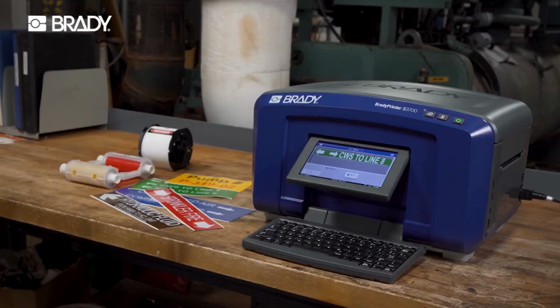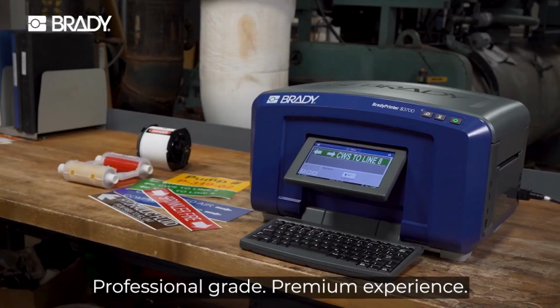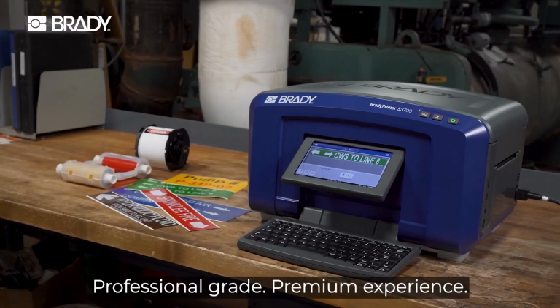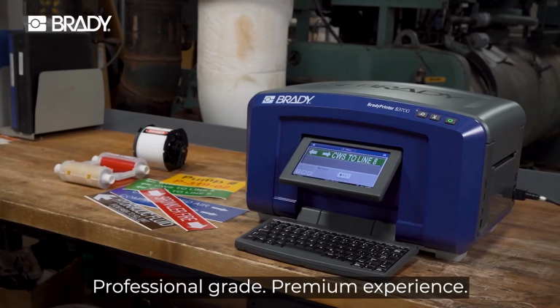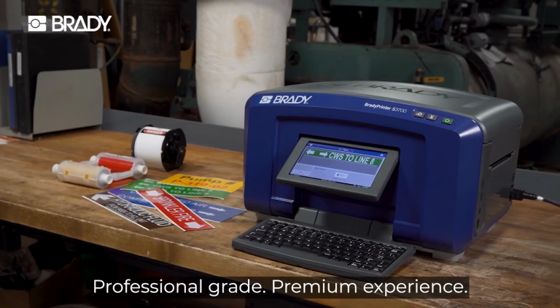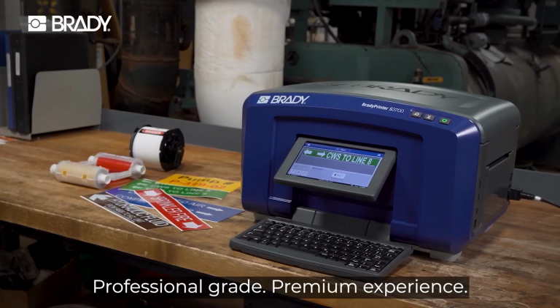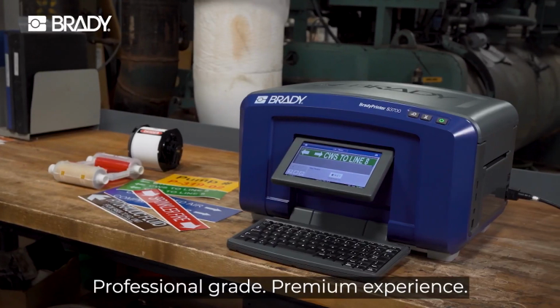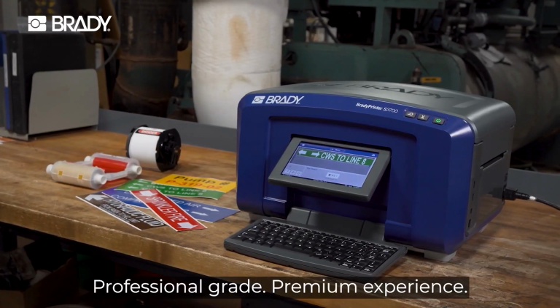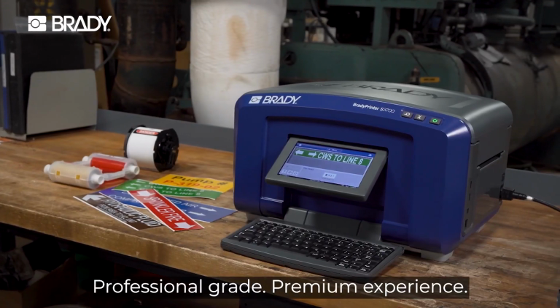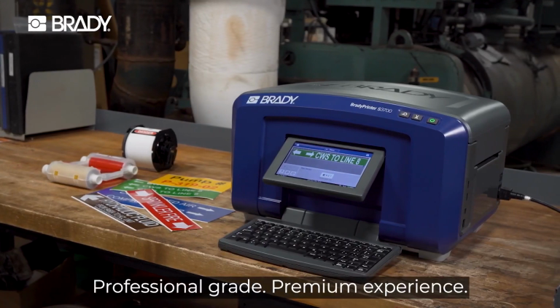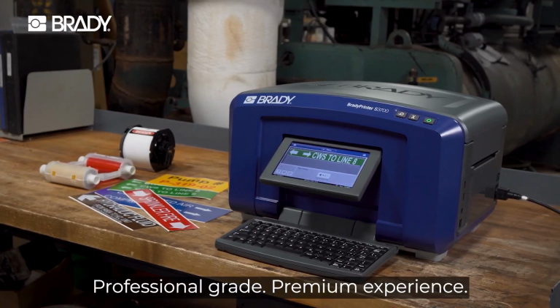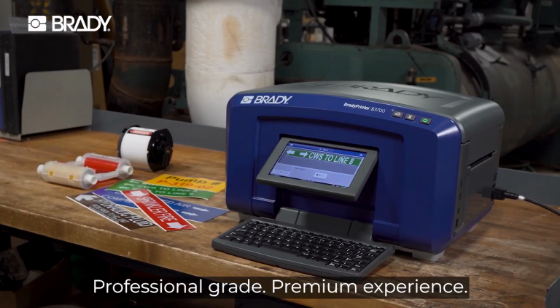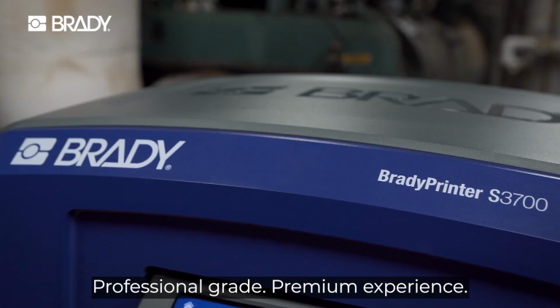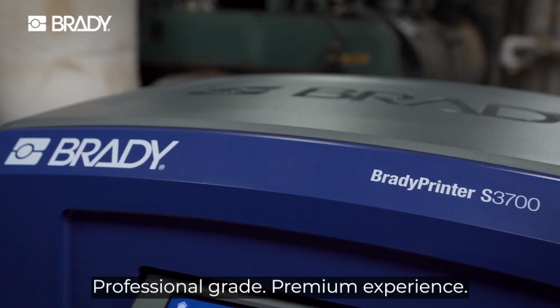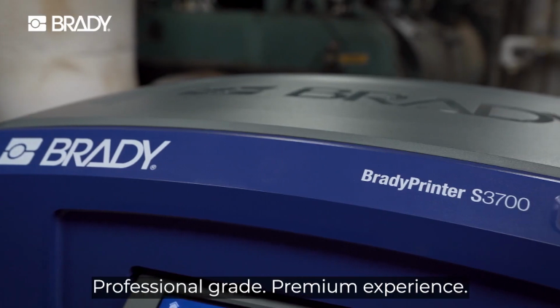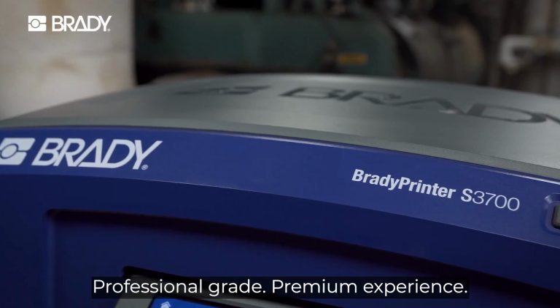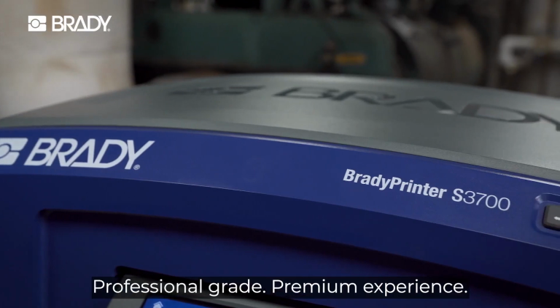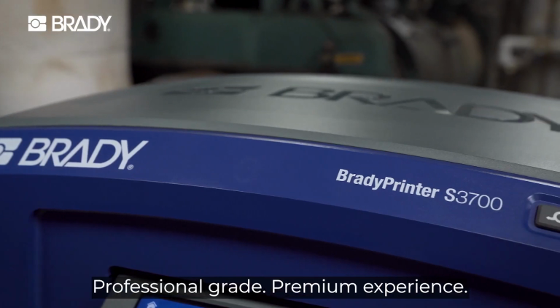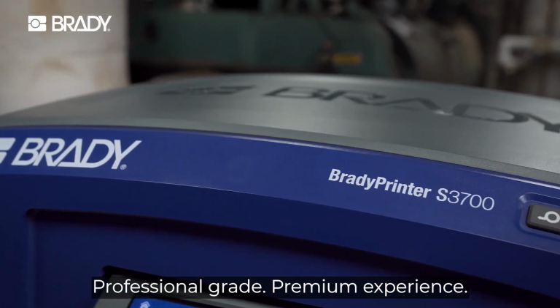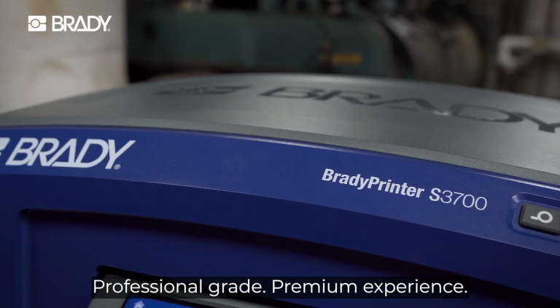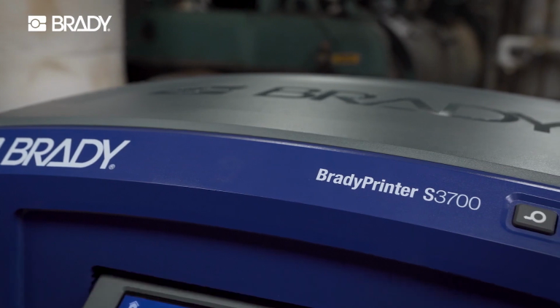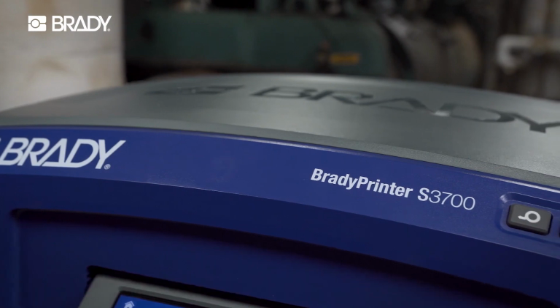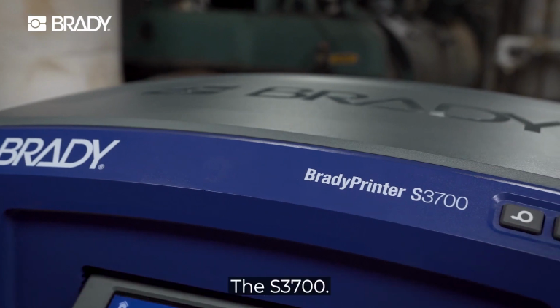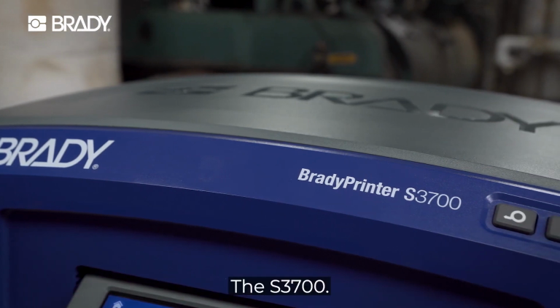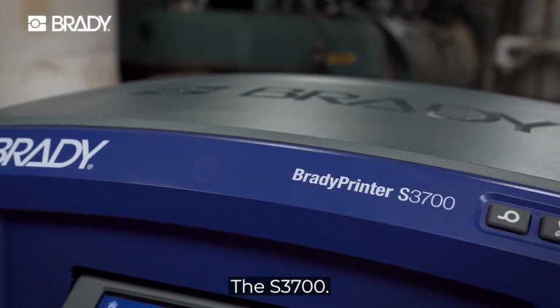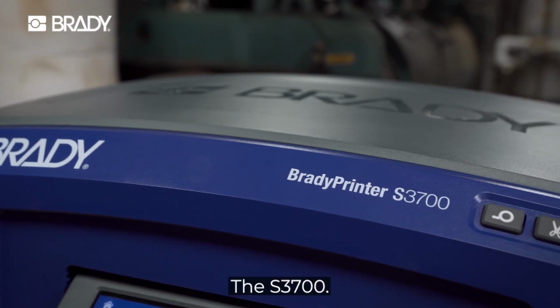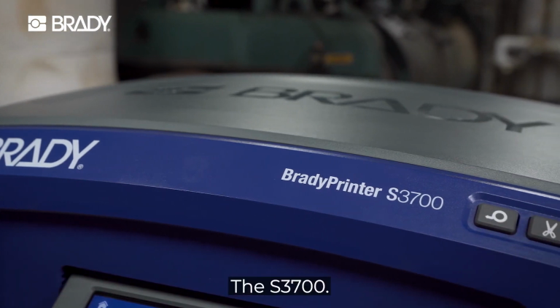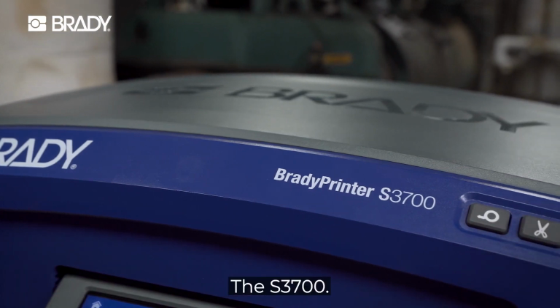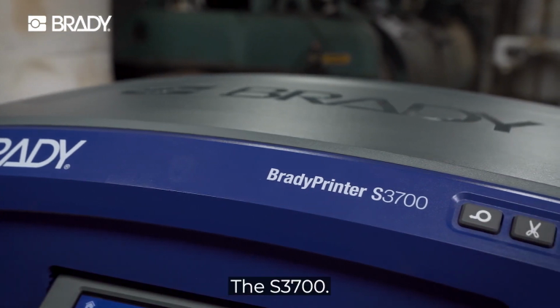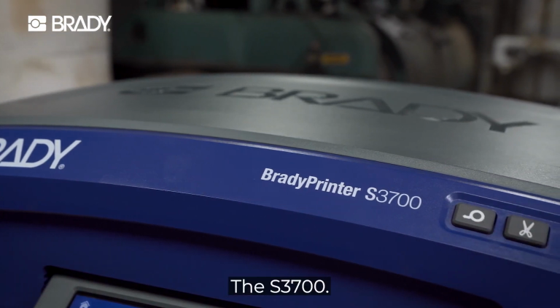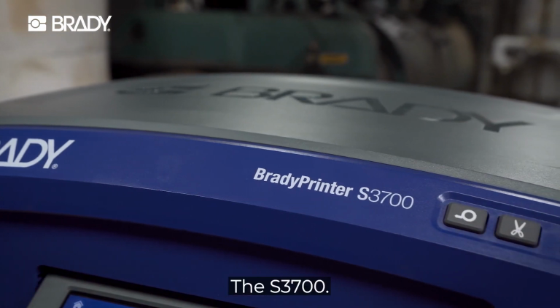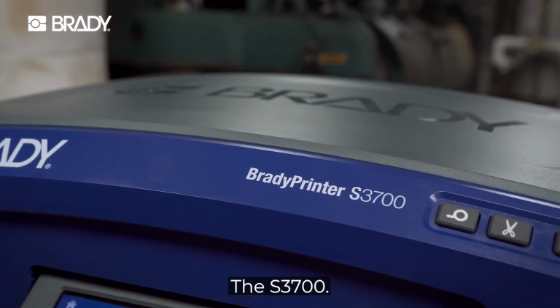Professional grade, premium experience. The S3700.